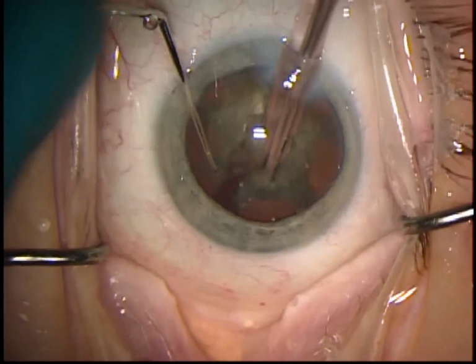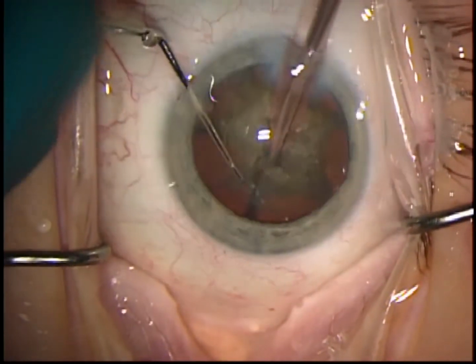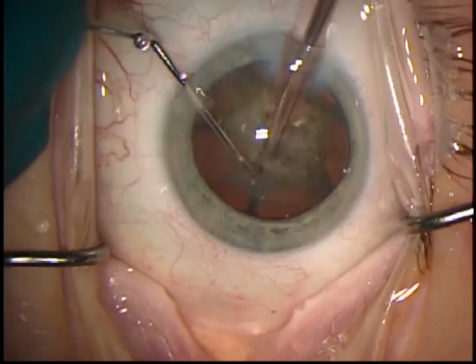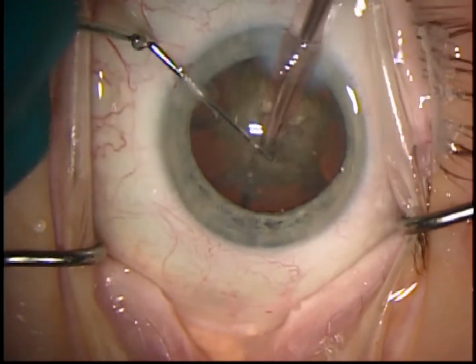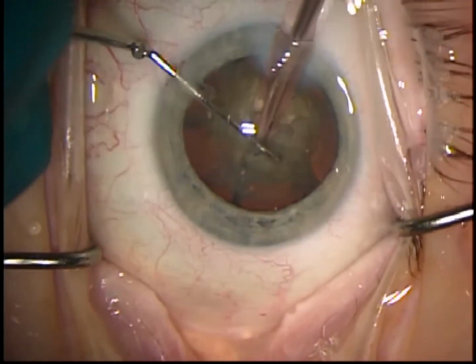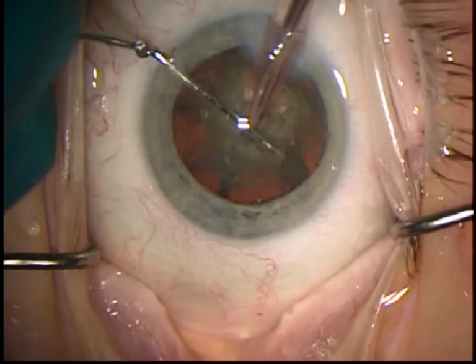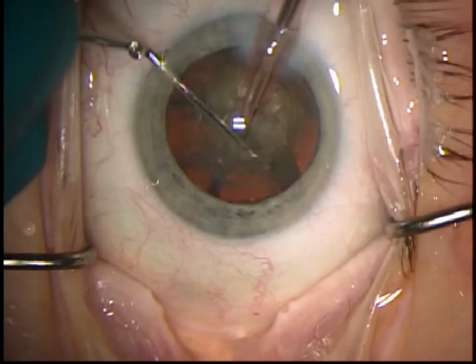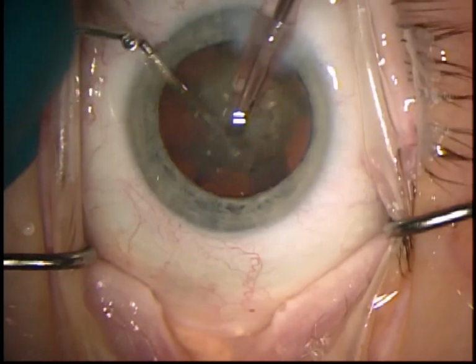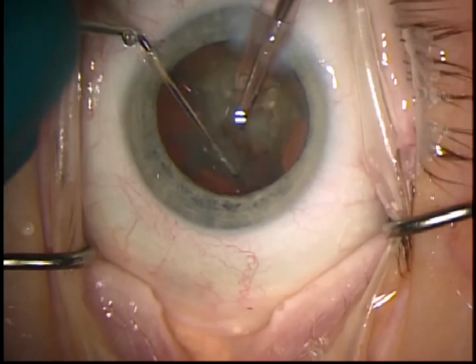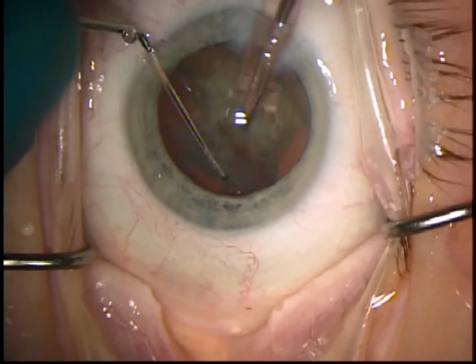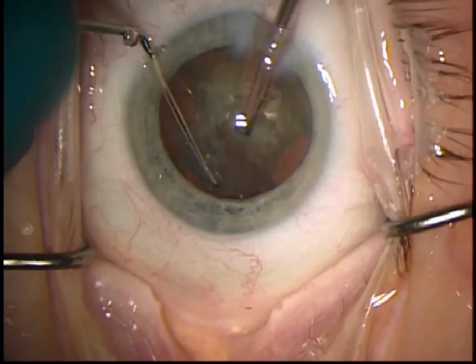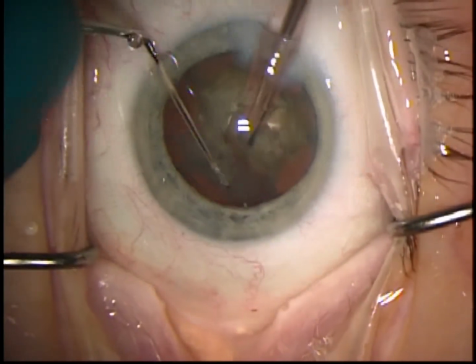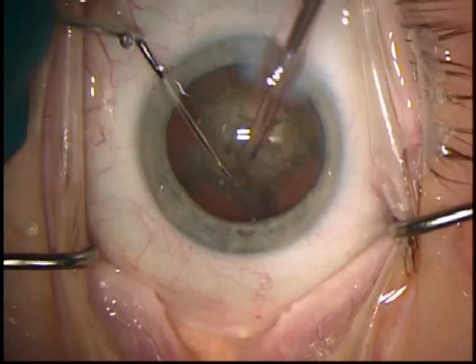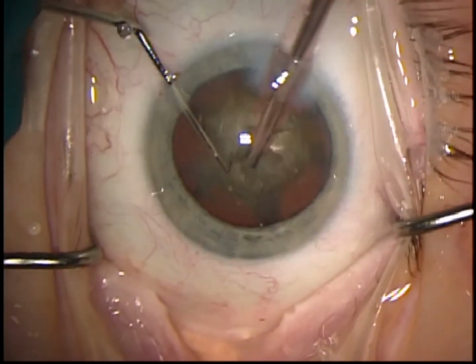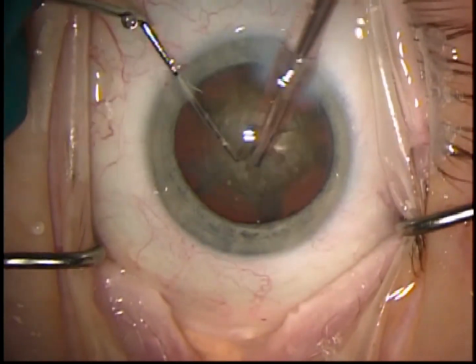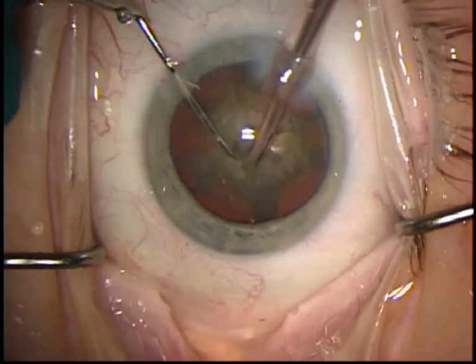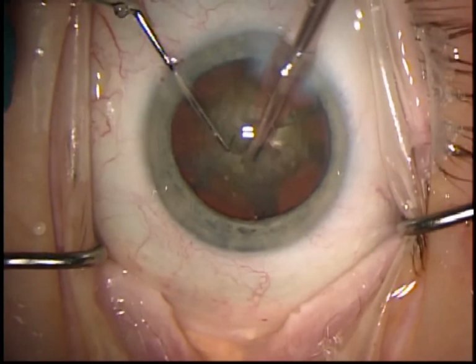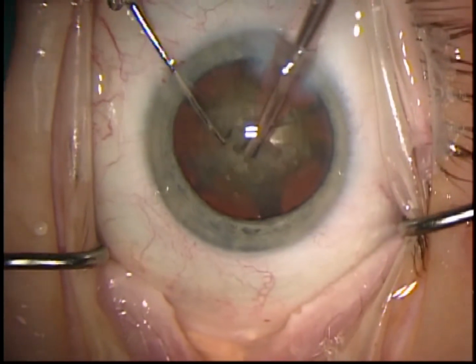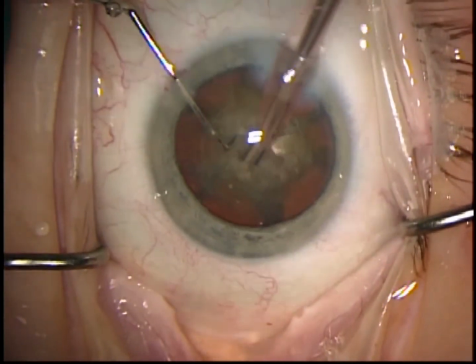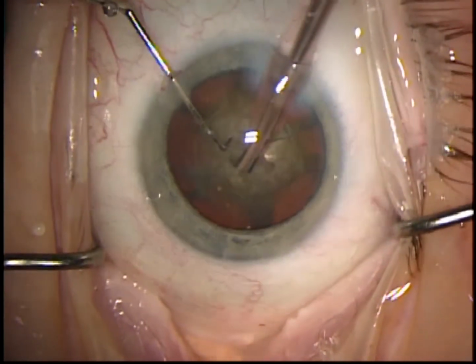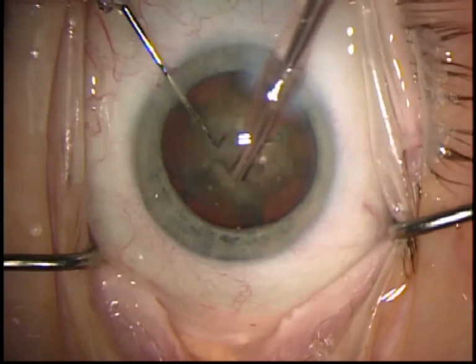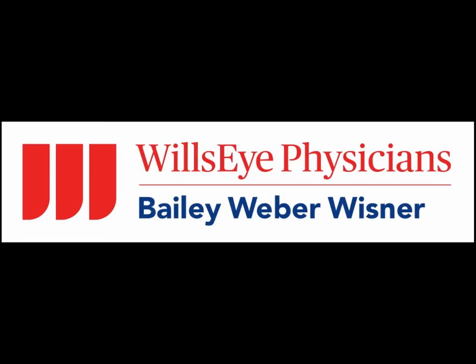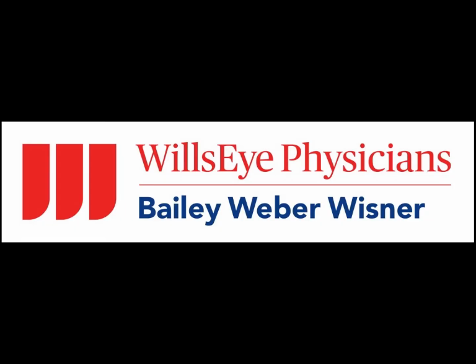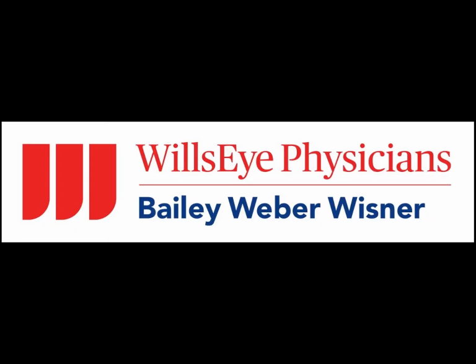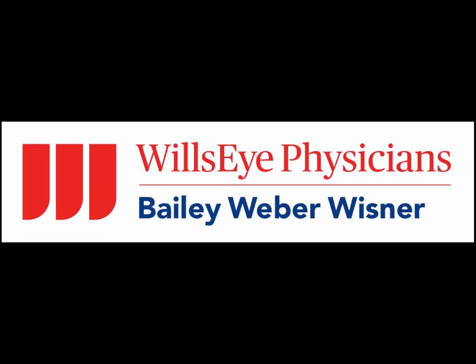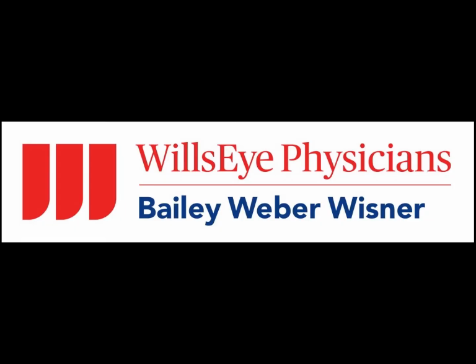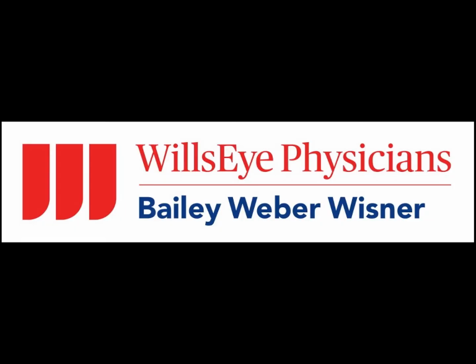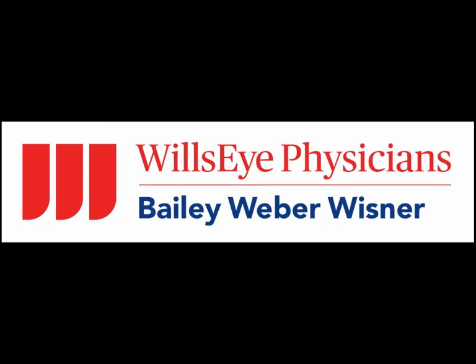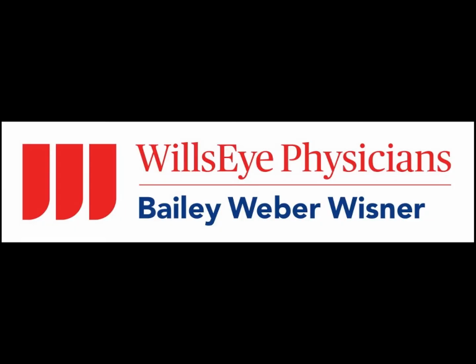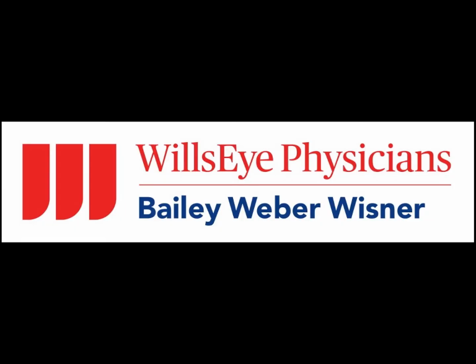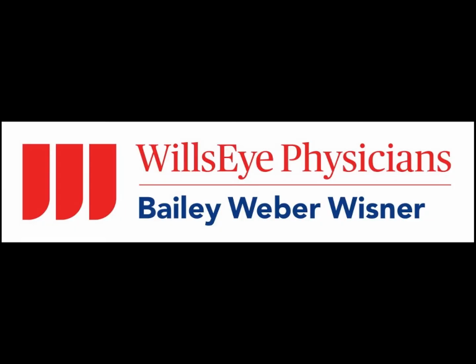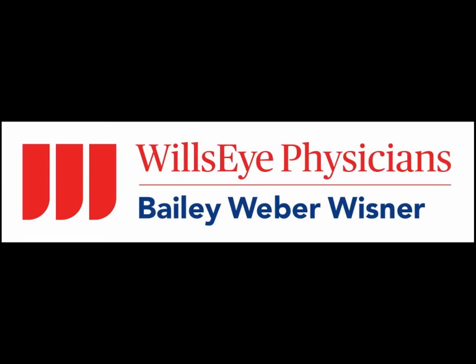So a right-handed surgeon can't use a vertical chopping instrument designed for a left-handed surgeon.